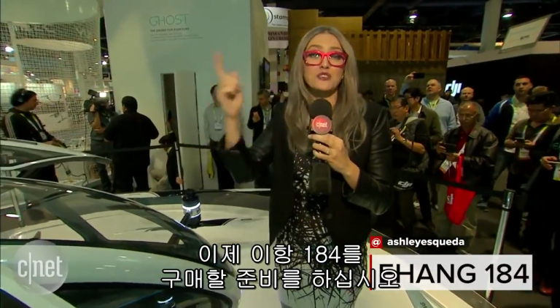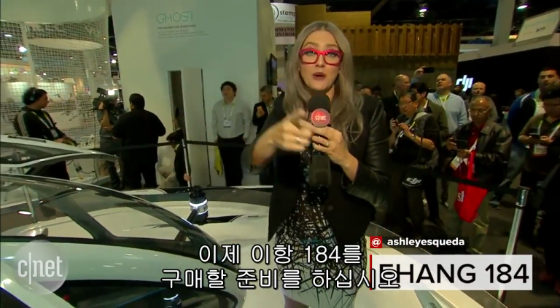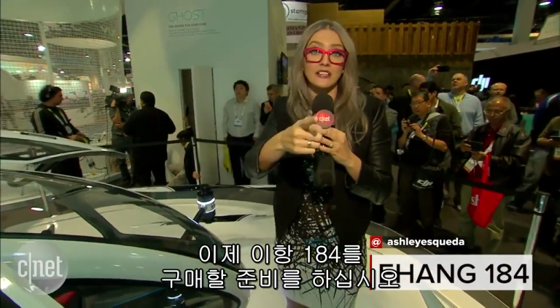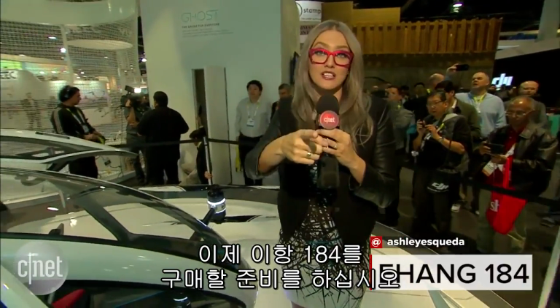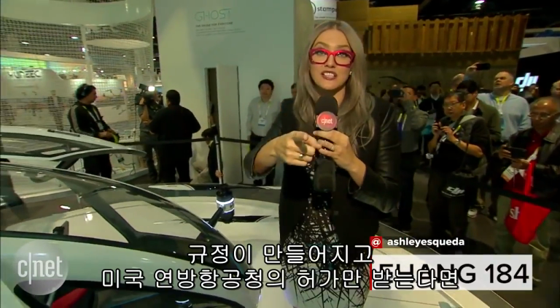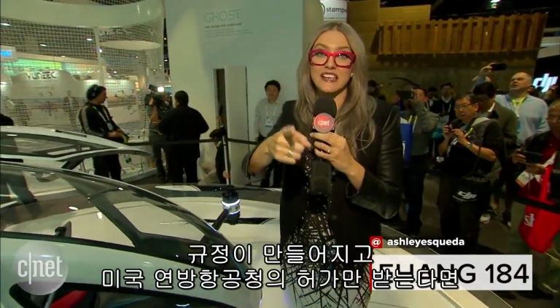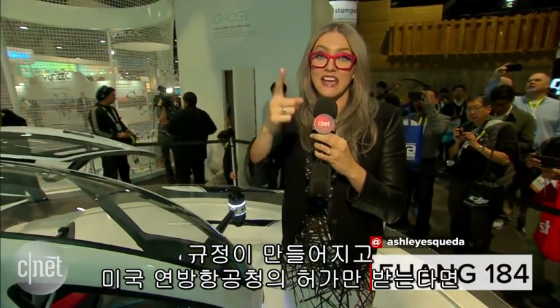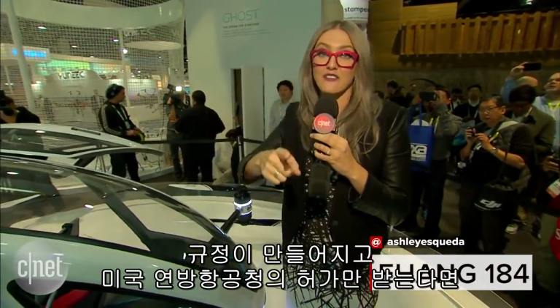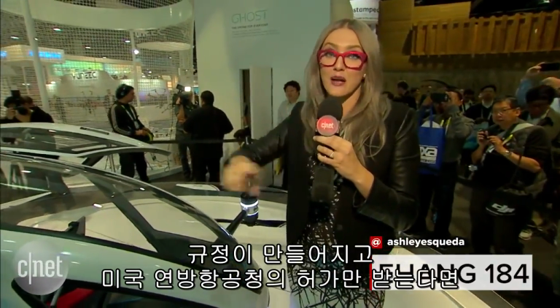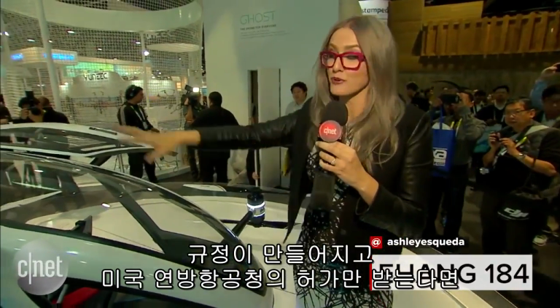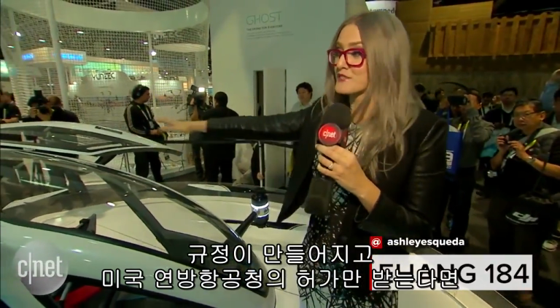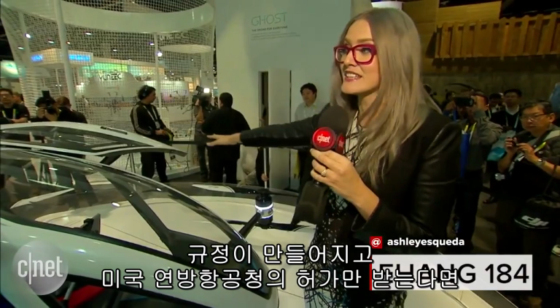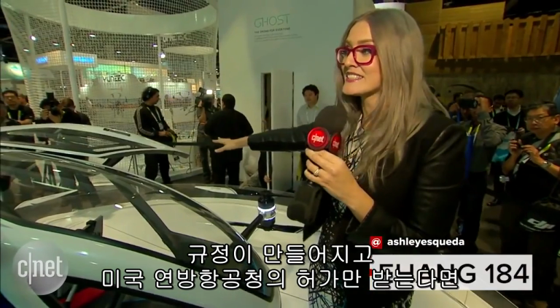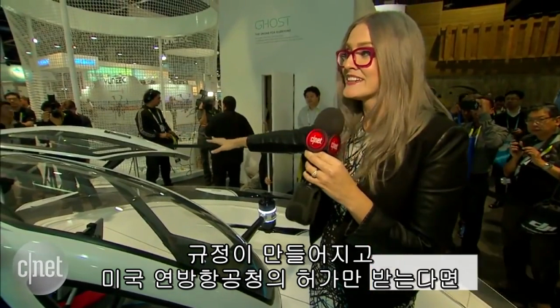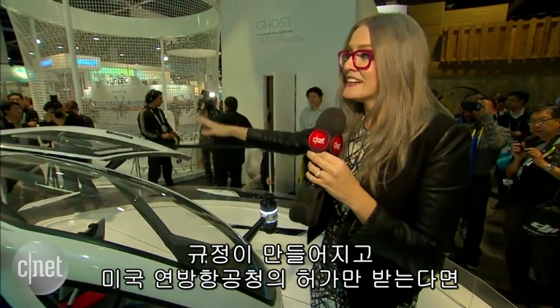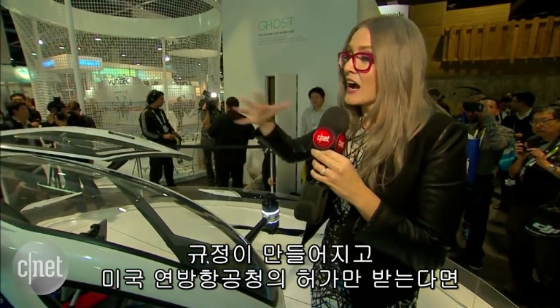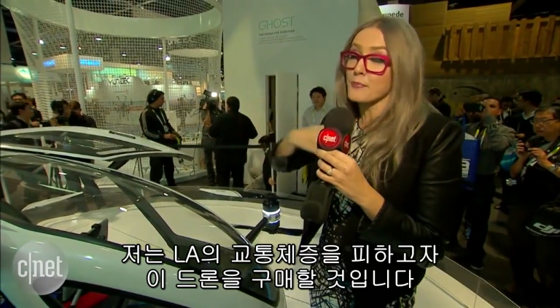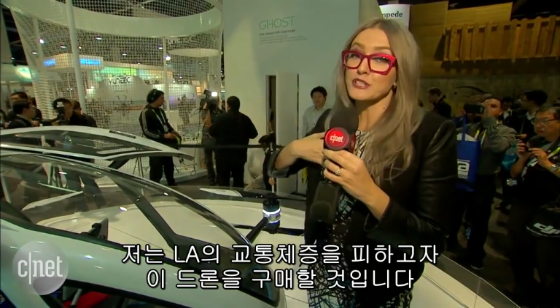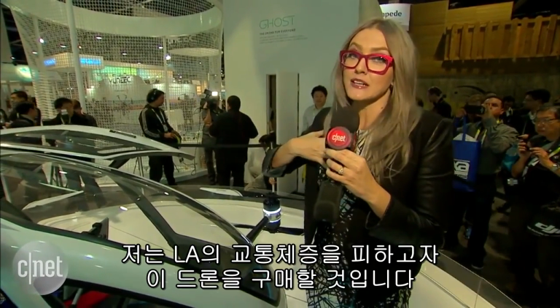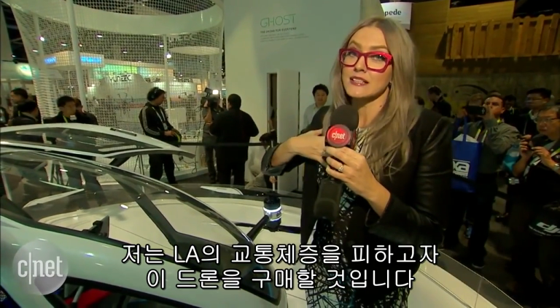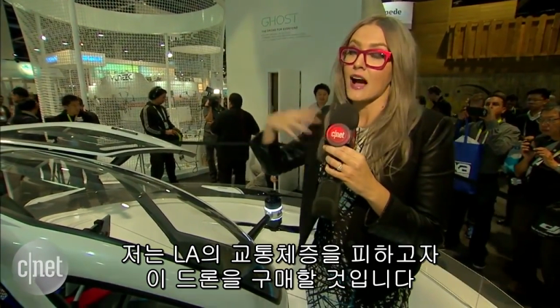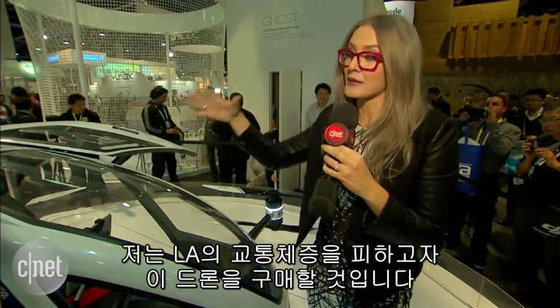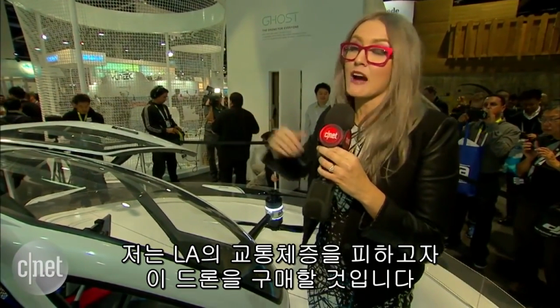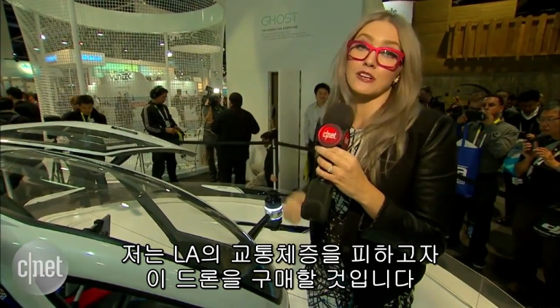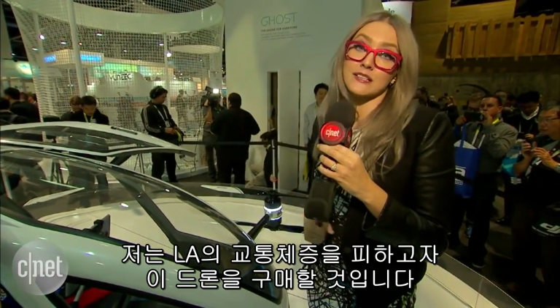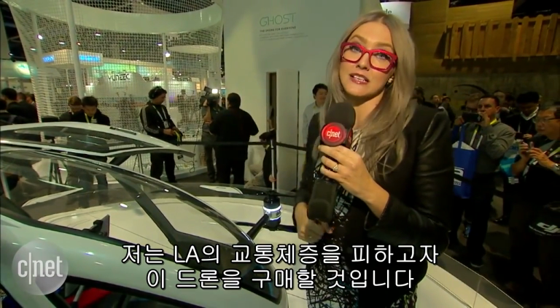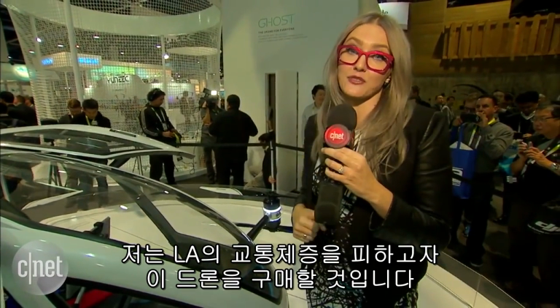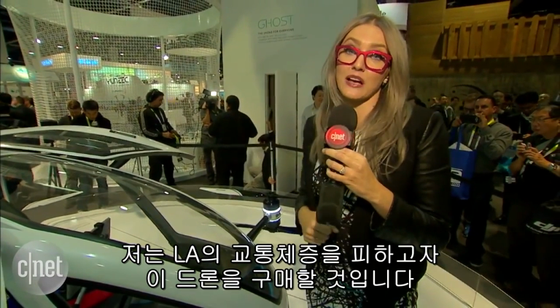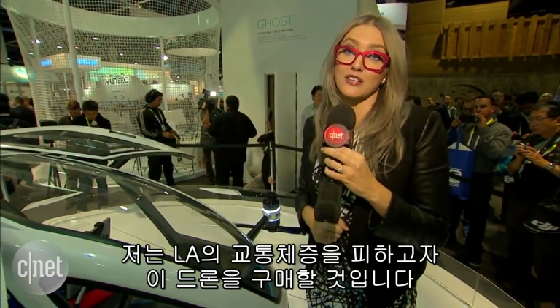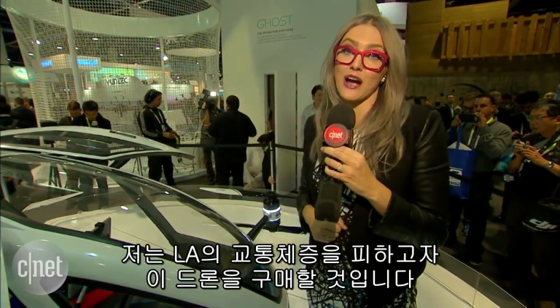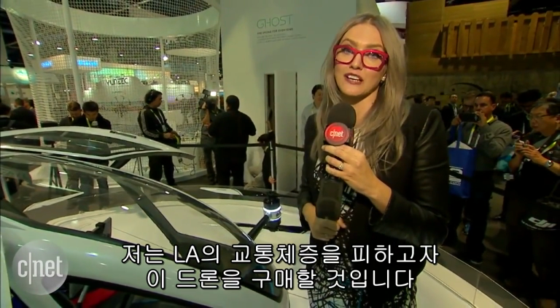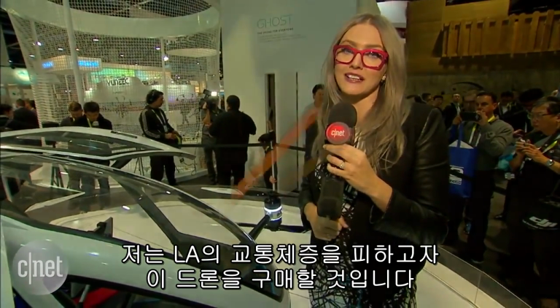Once those regulations and the FAA approves this, I predict I'm going to have one of these to get through LA traffic.